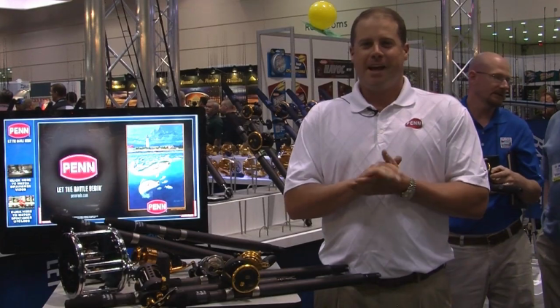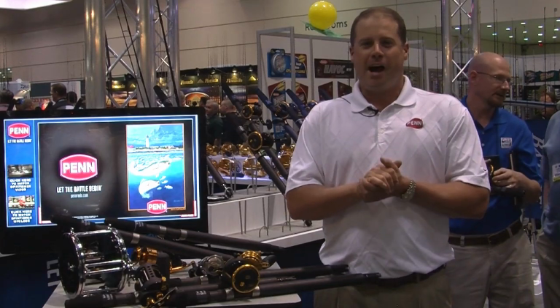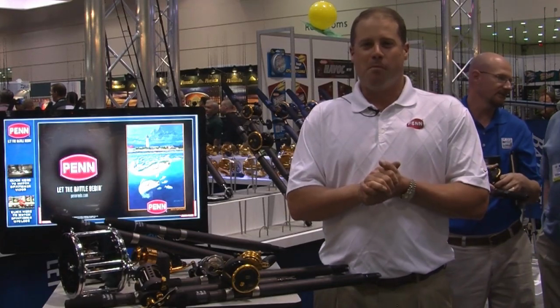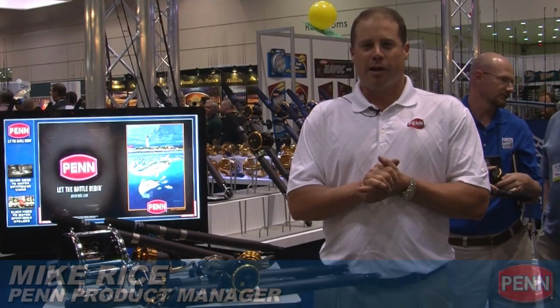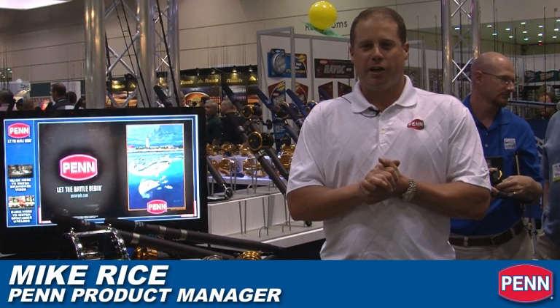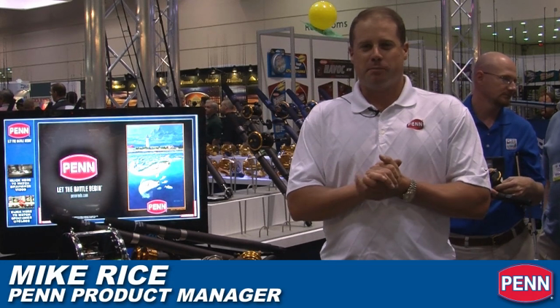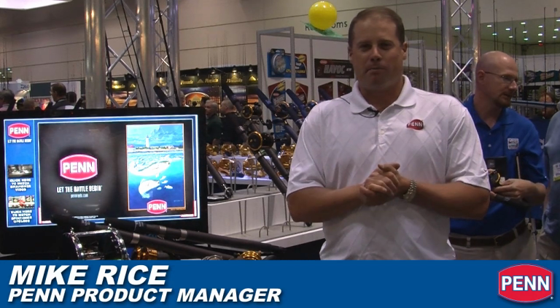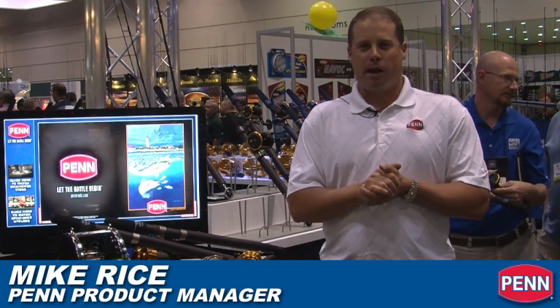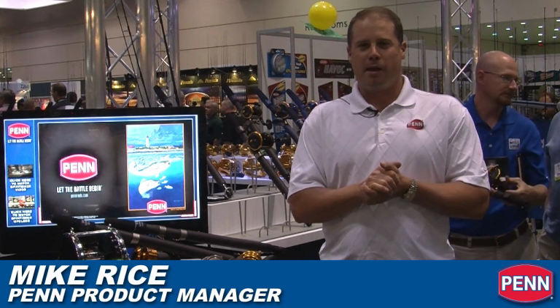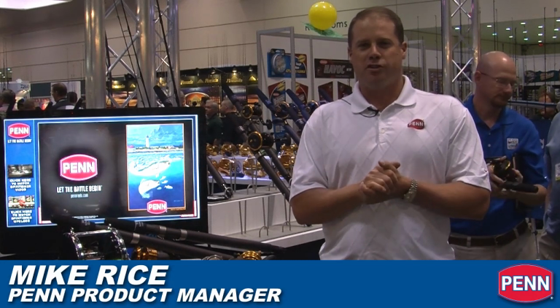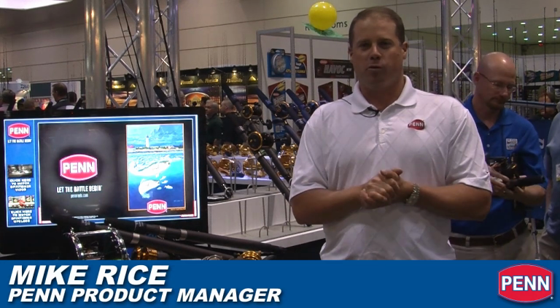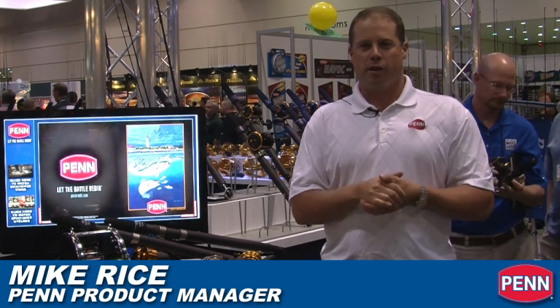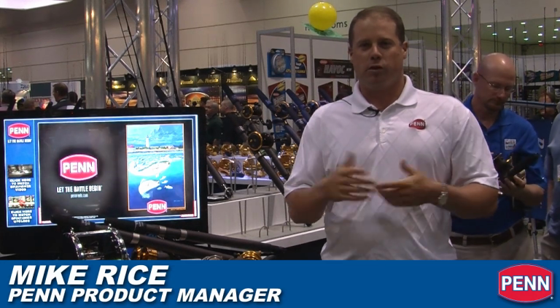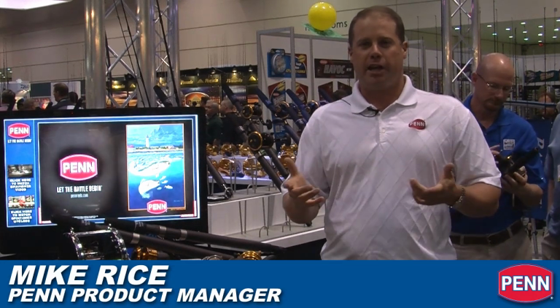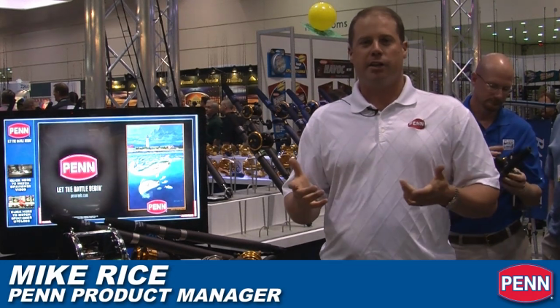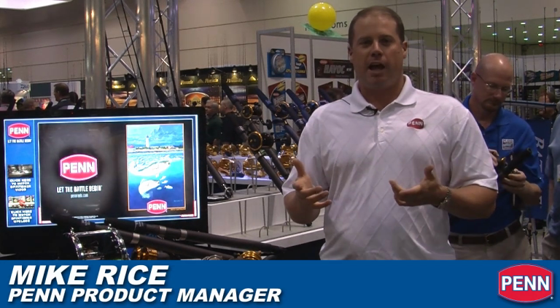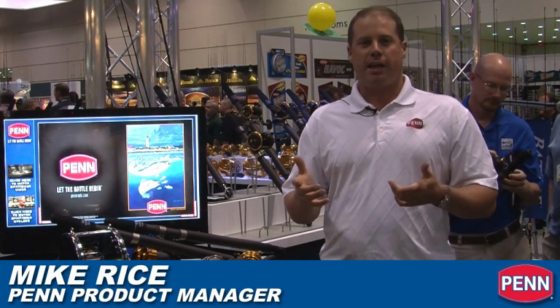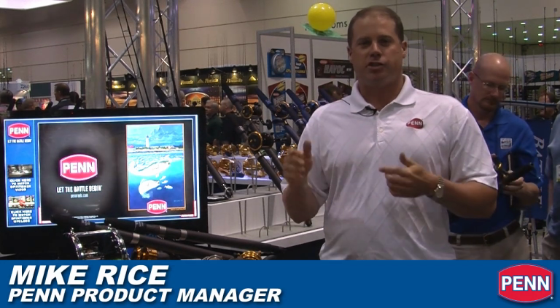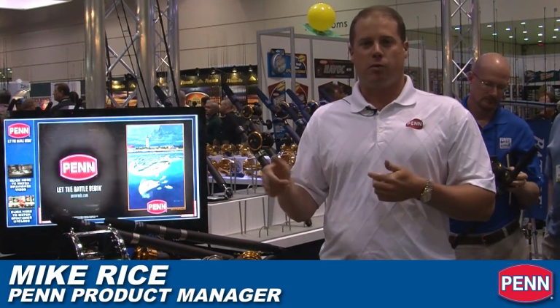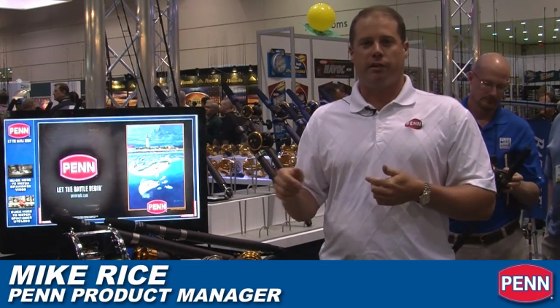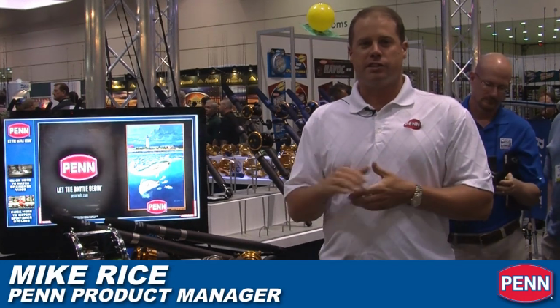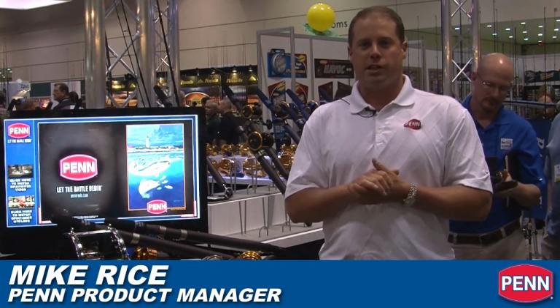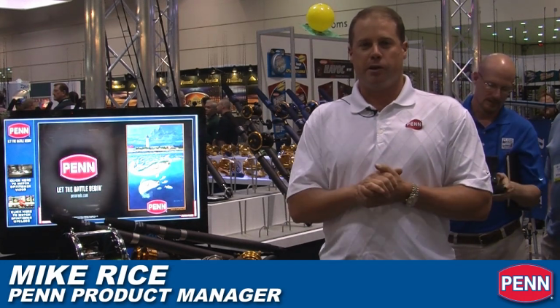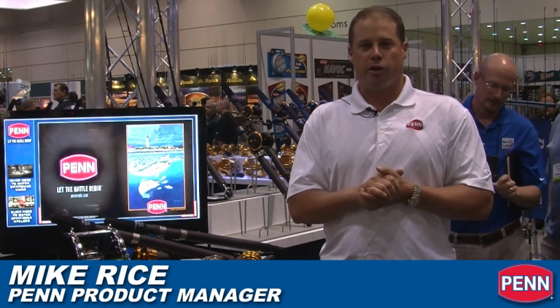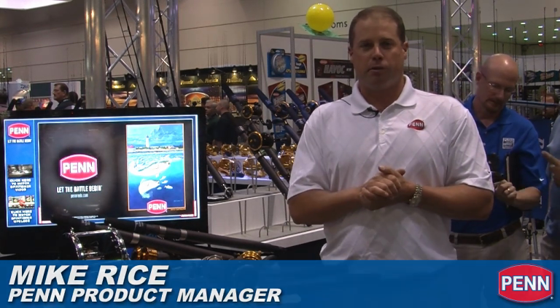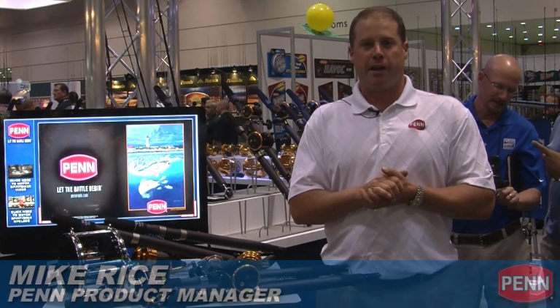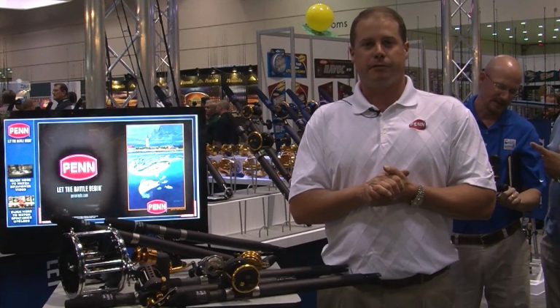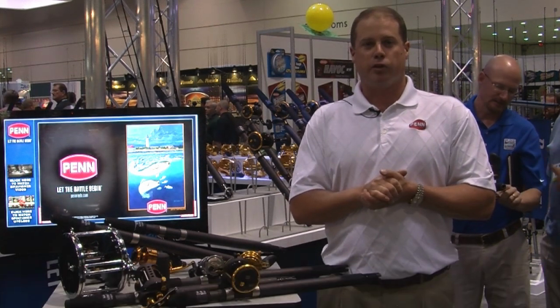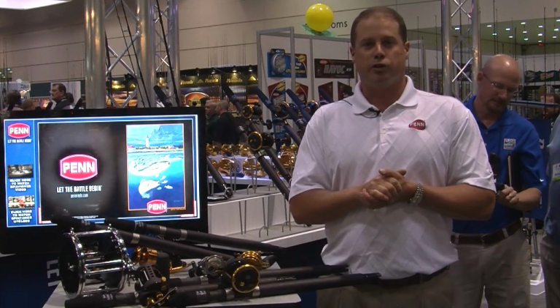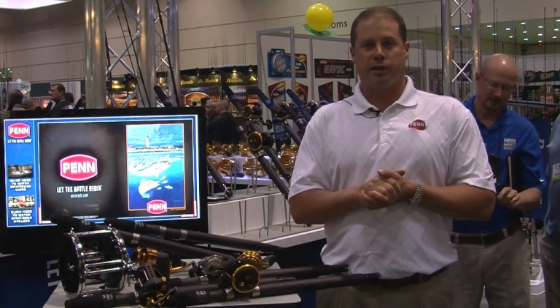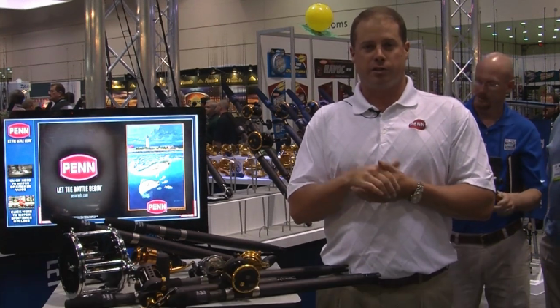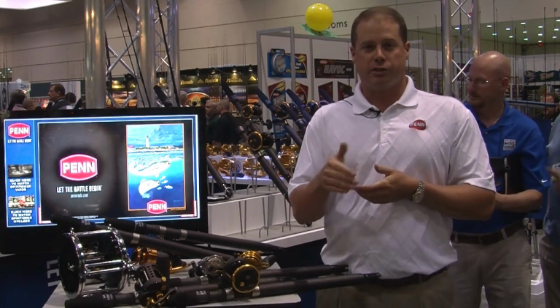Hi, I'm Mike Rice, Penn Product Manager. We're here in Orlando at the iCast Show and I want to give you a sneak peek on the products for 2013.